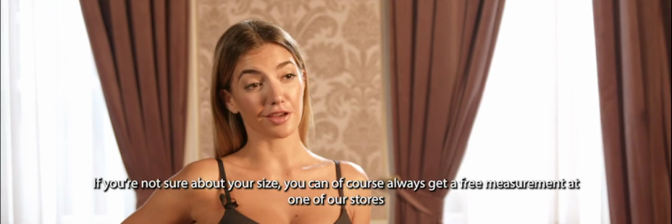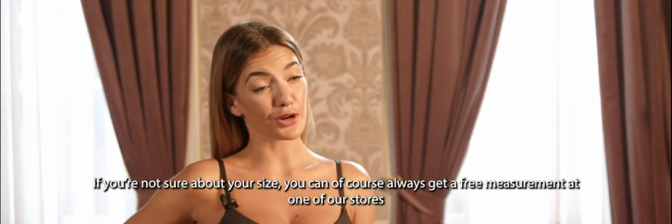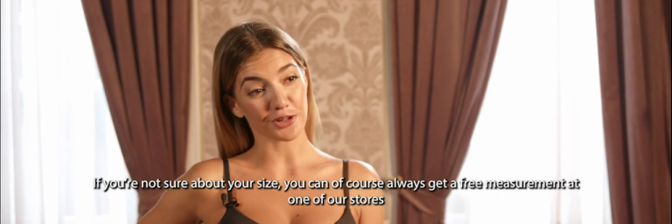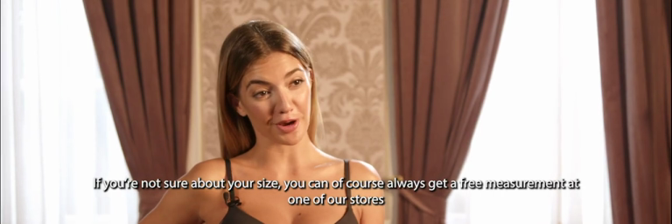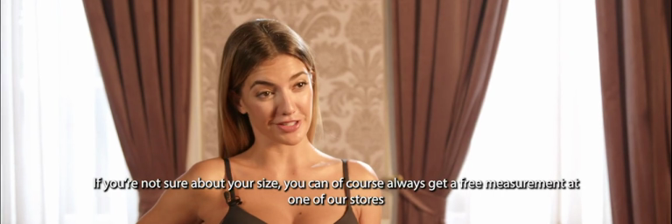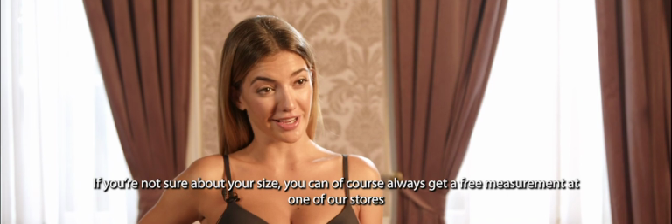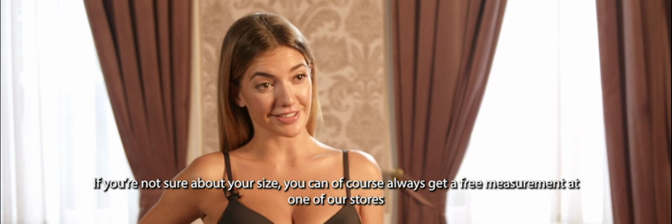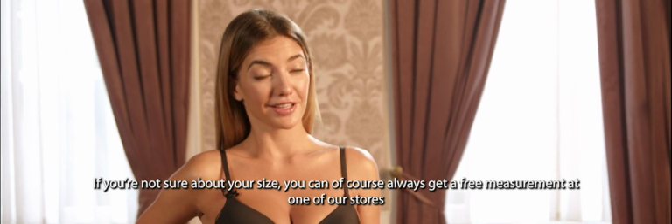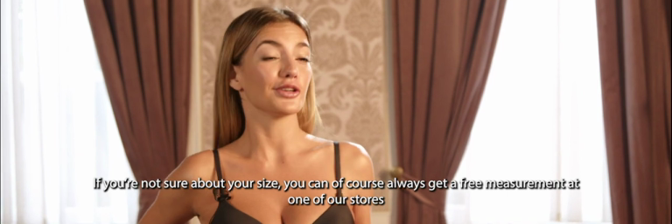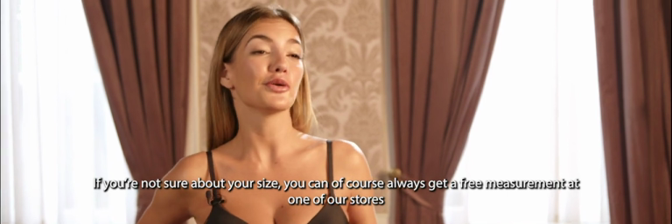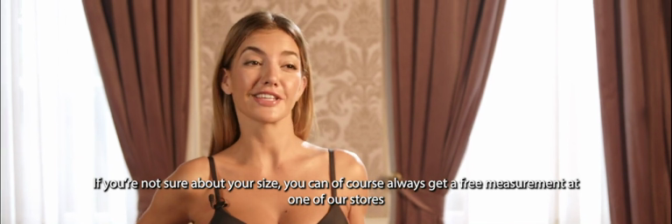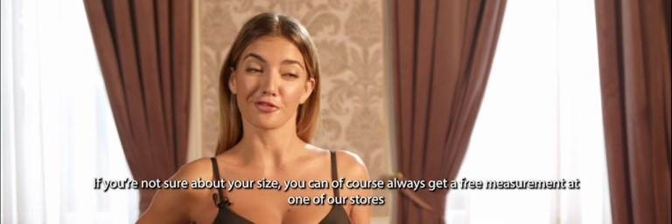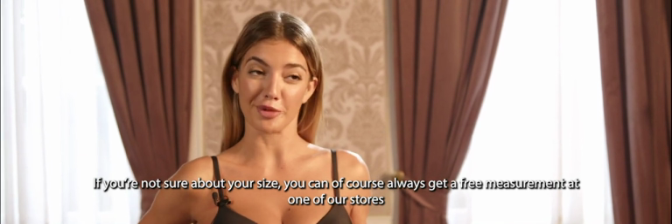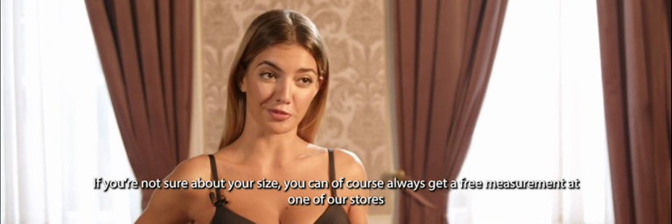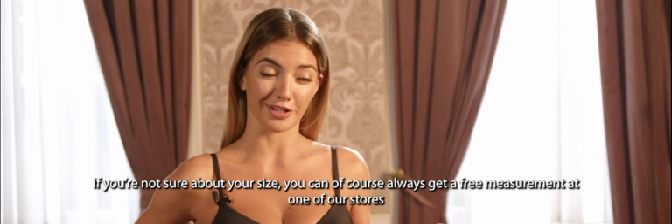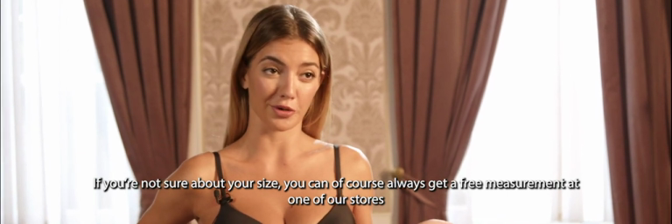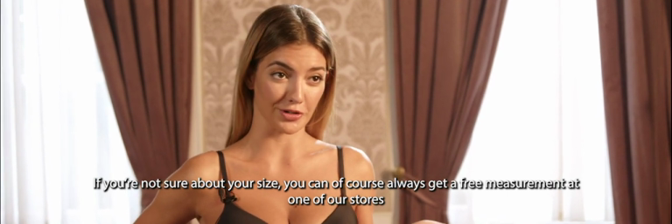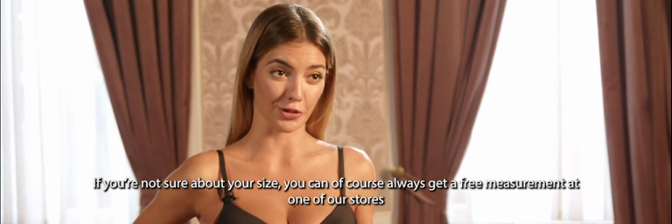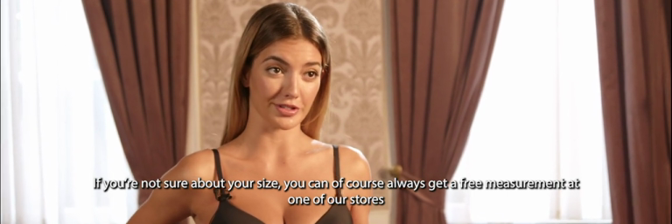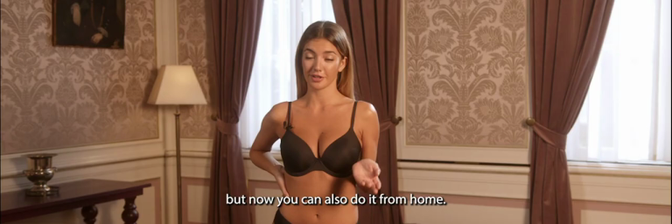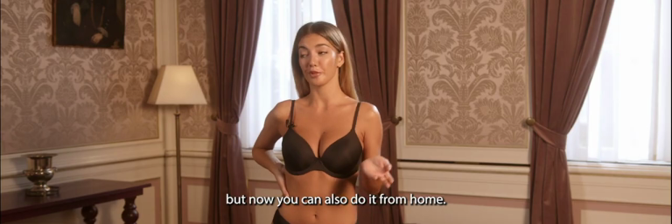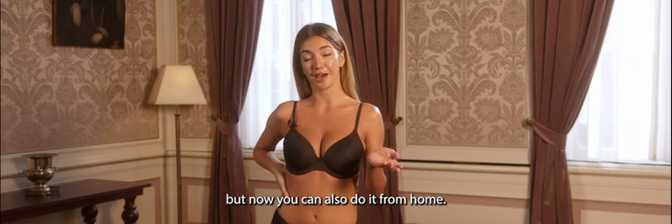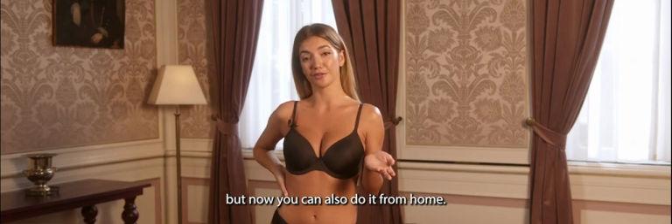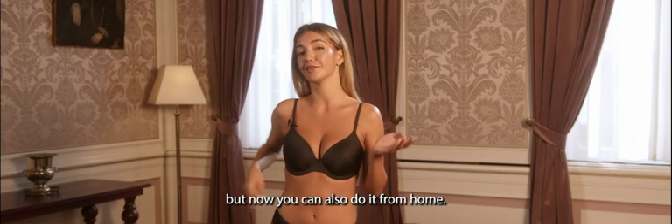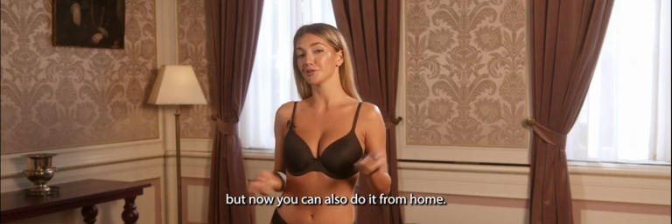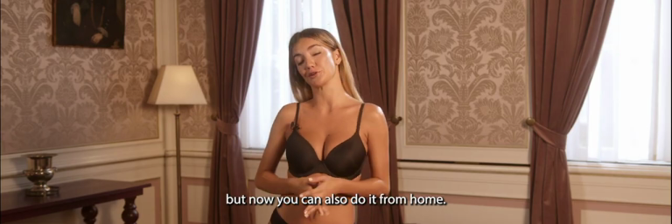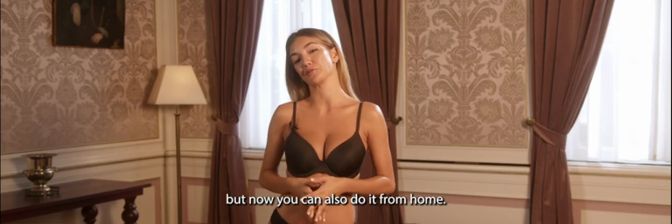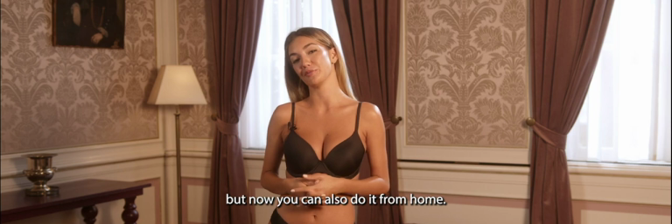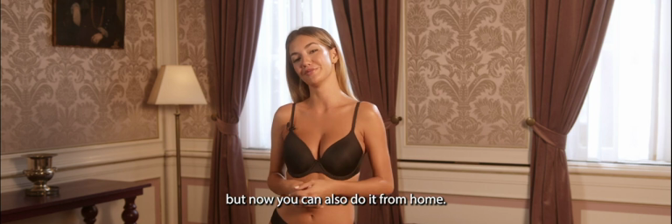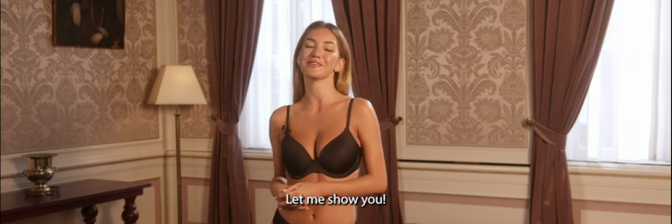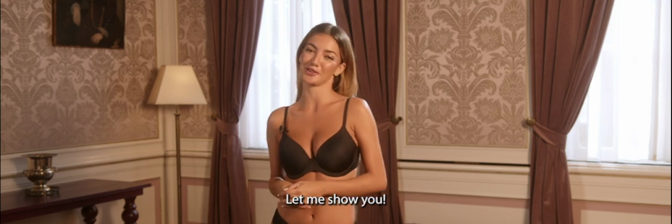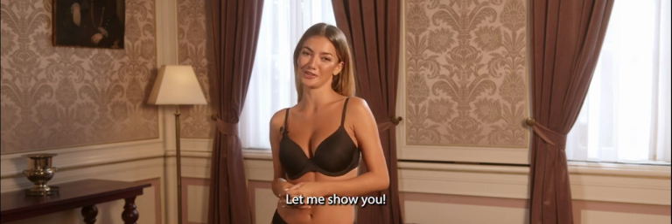If you're not sure about your size, you can always get a free measurement in one of our stores, but now you can also do it from home. Let me show you.